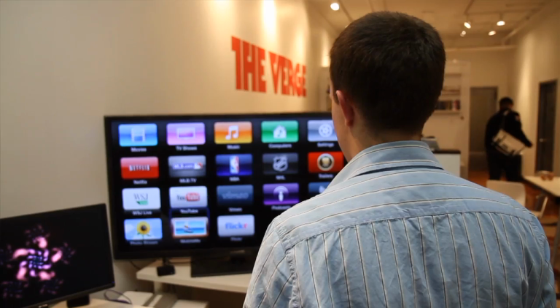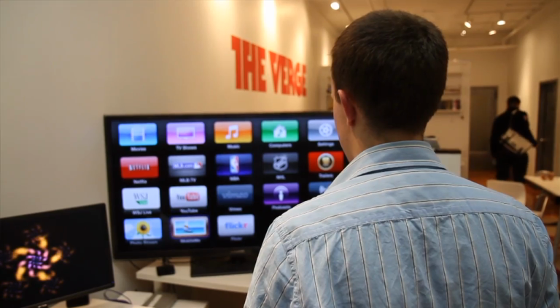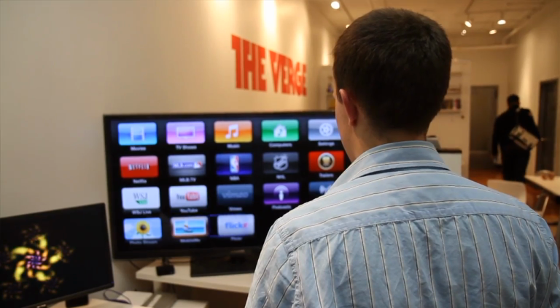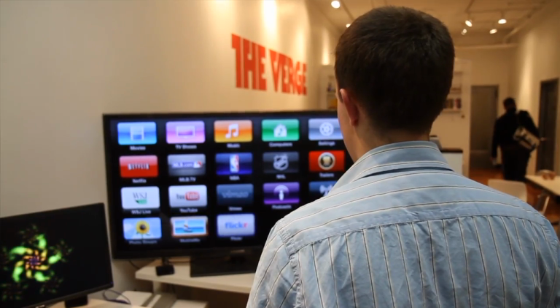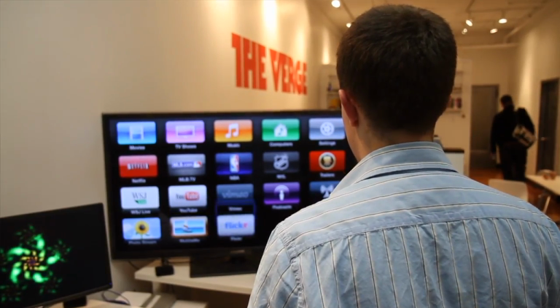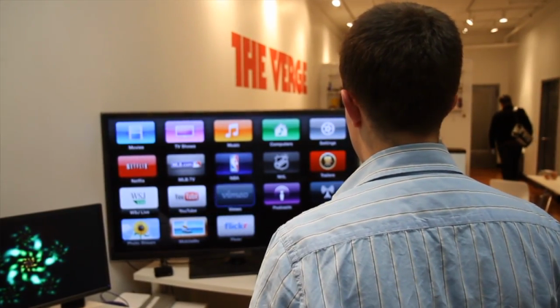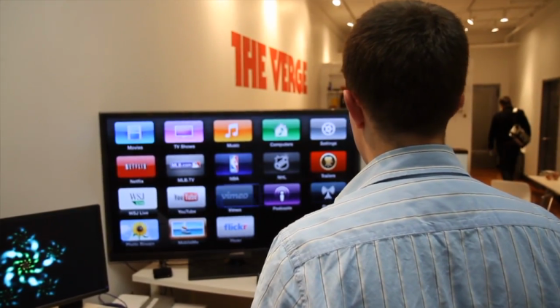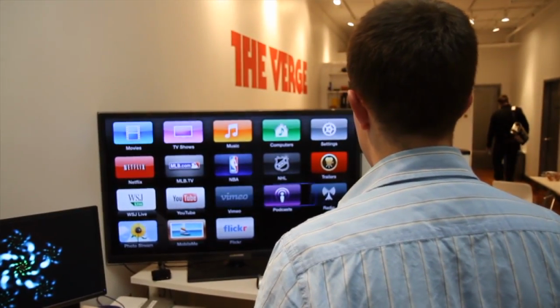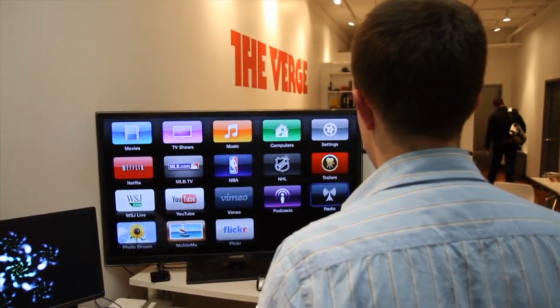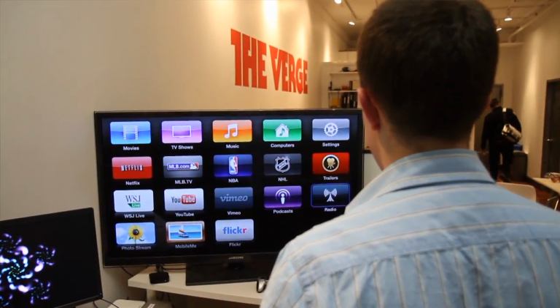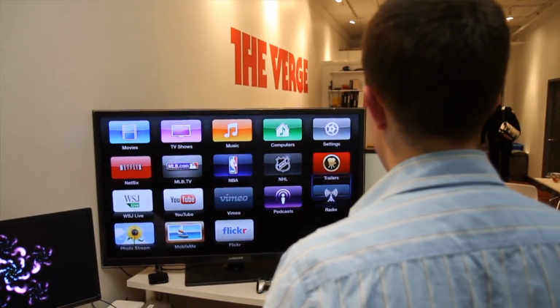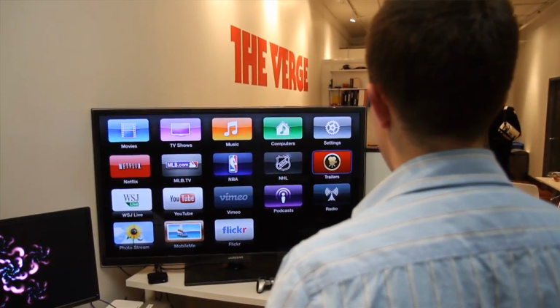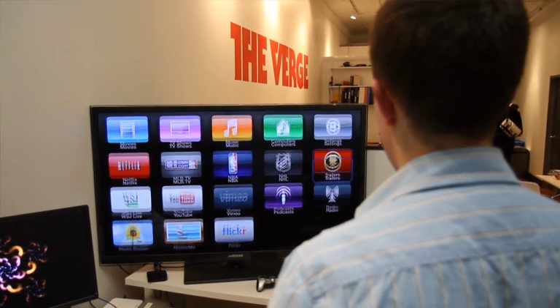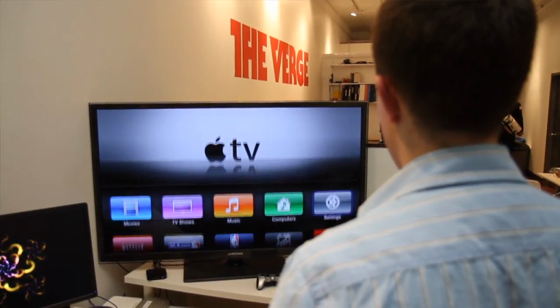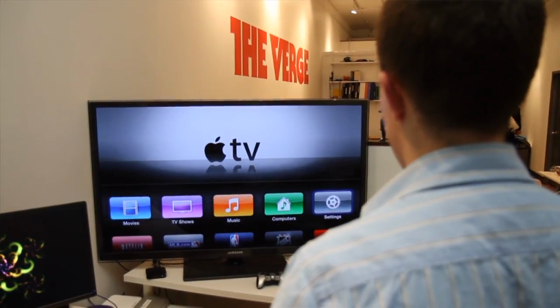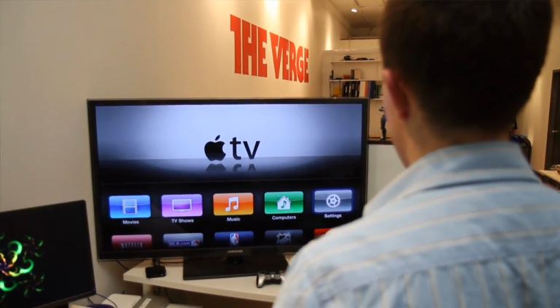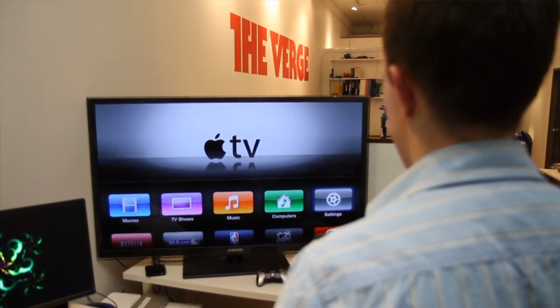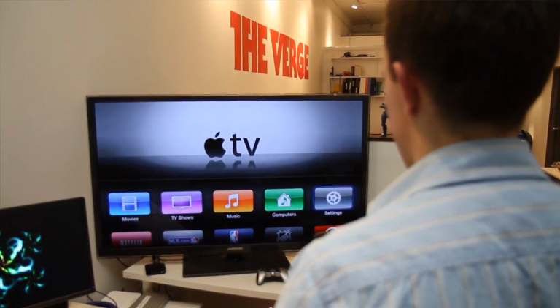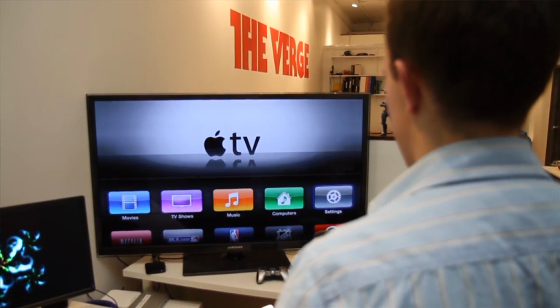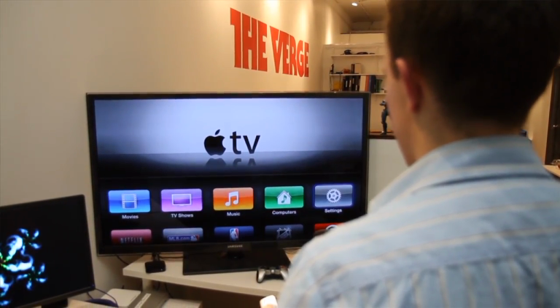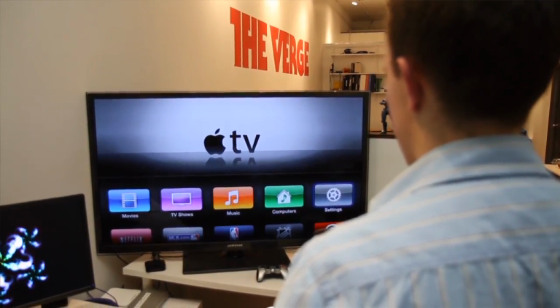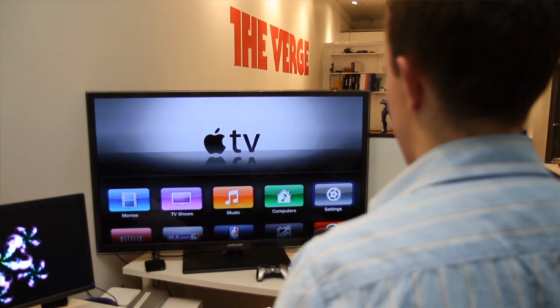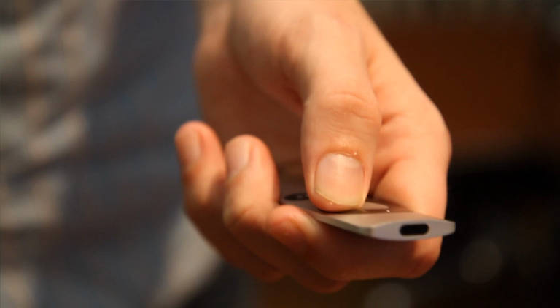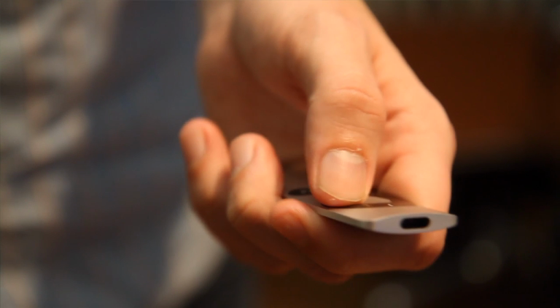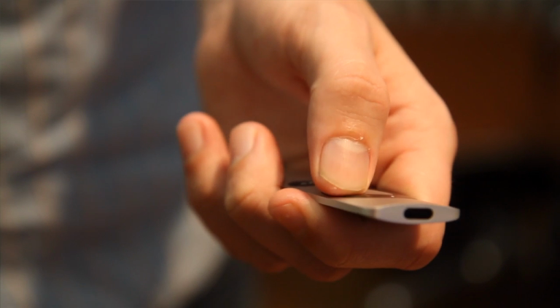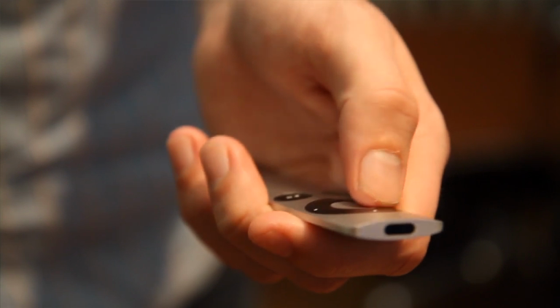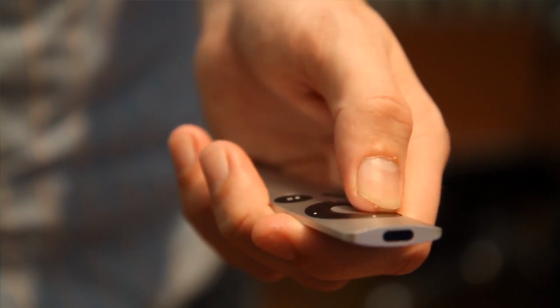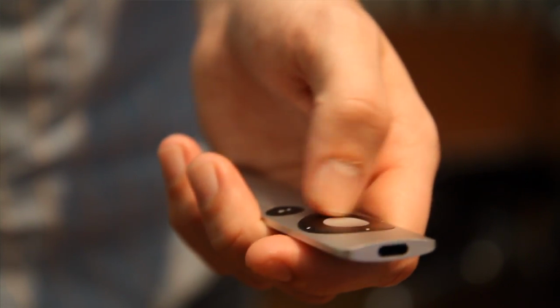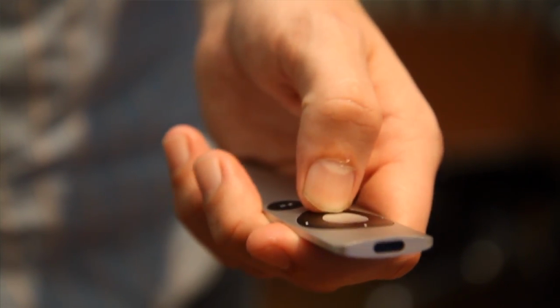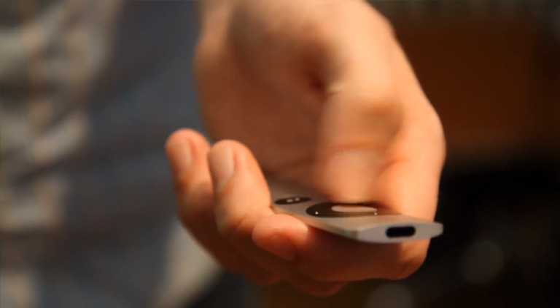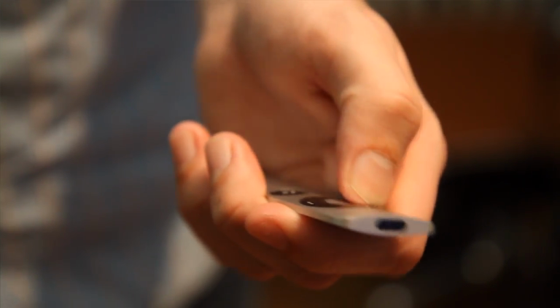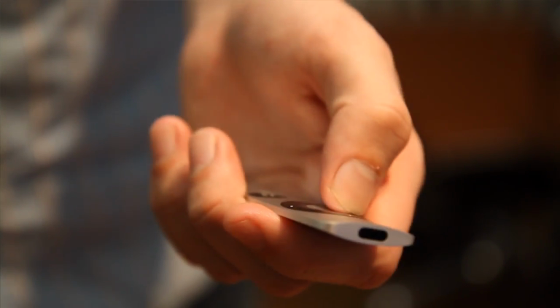Hey guys, this is Dave with The Verge, and we're here looking at the new Apple TV interface — not the new box, but the new look that's also rolling out to old devices now.